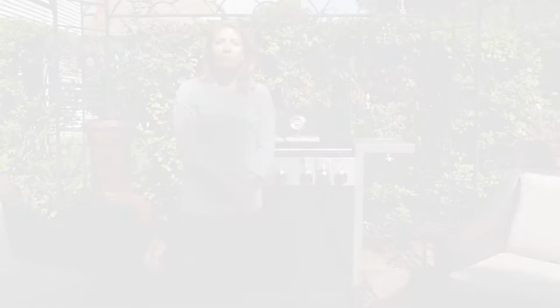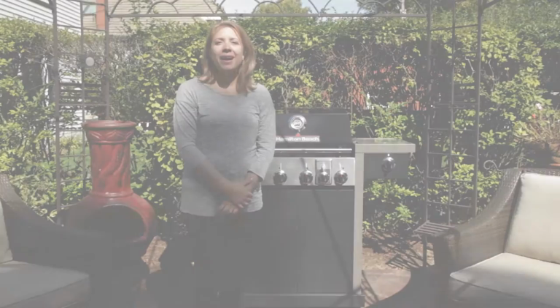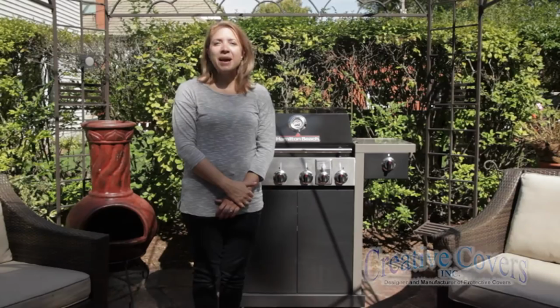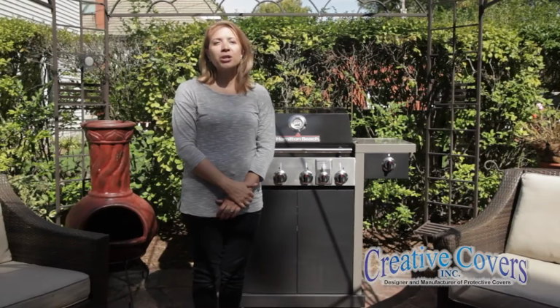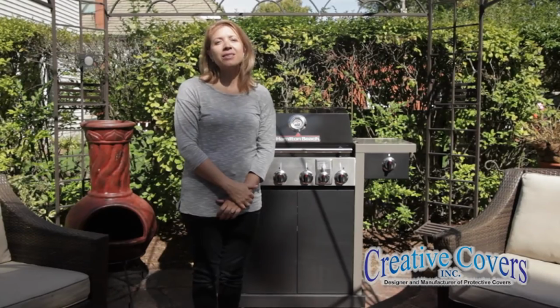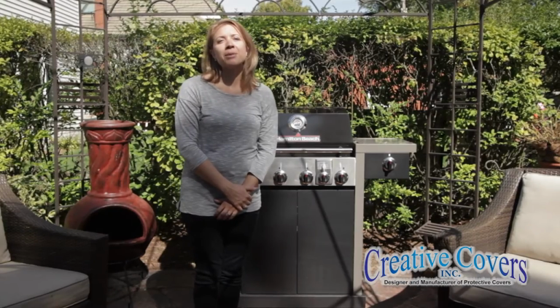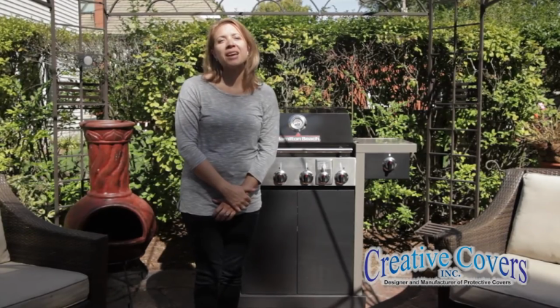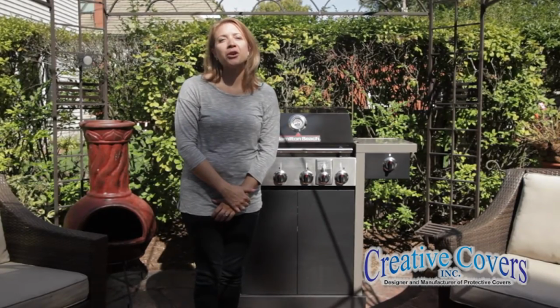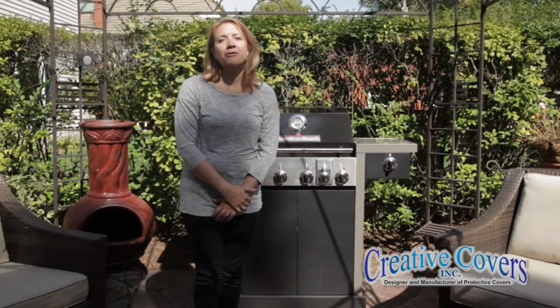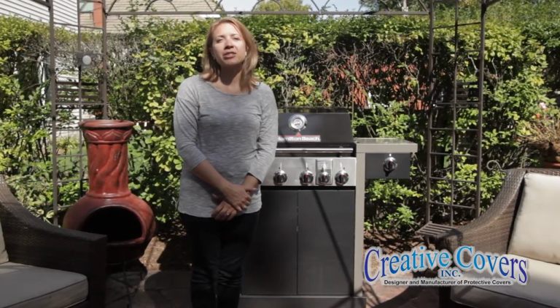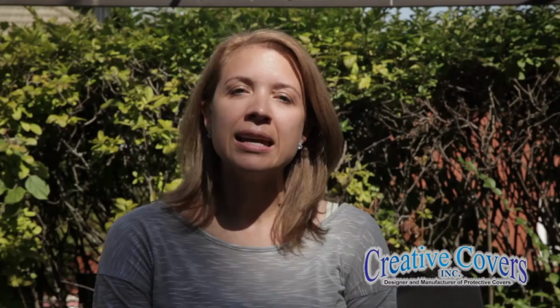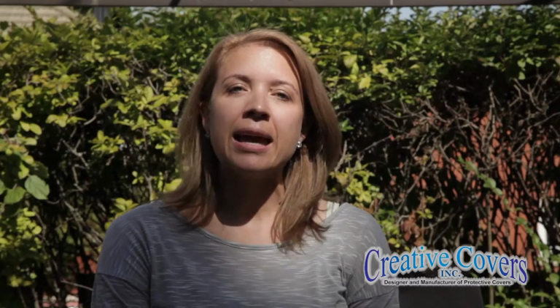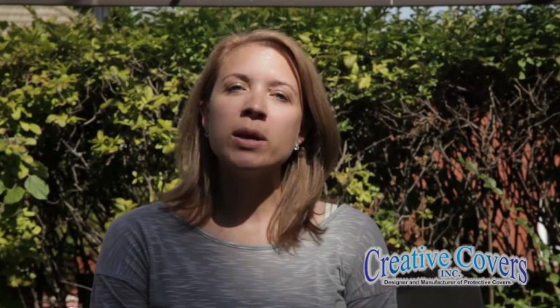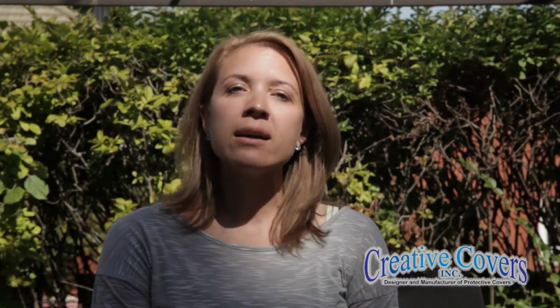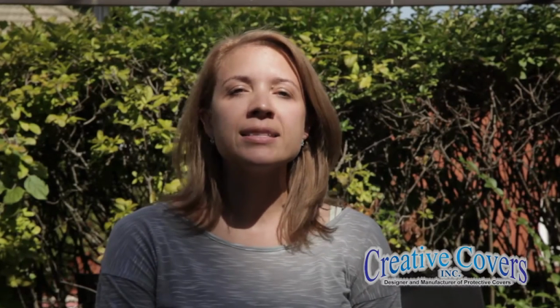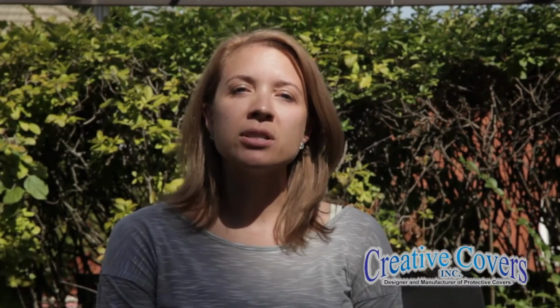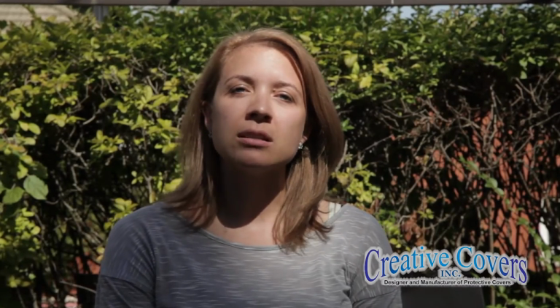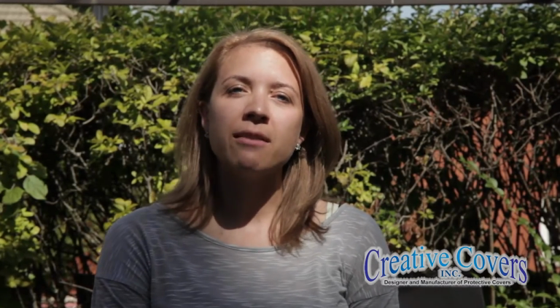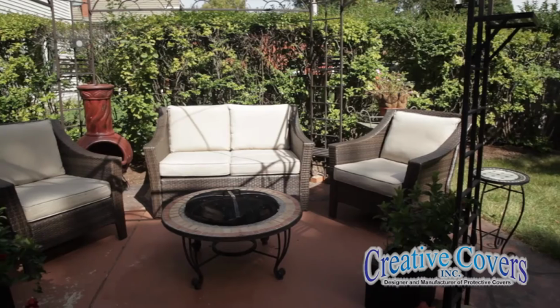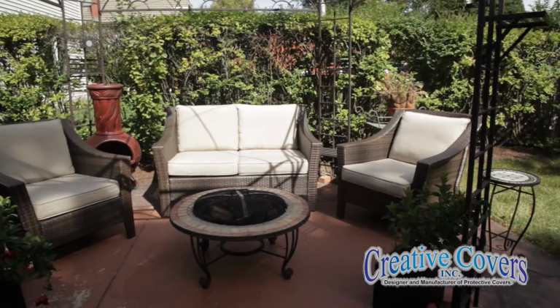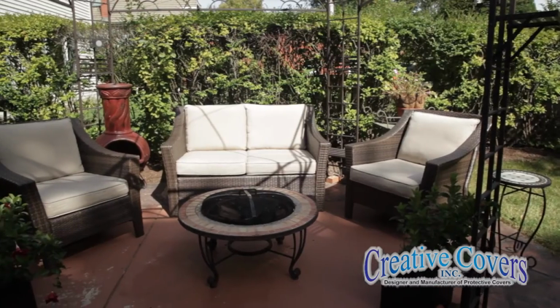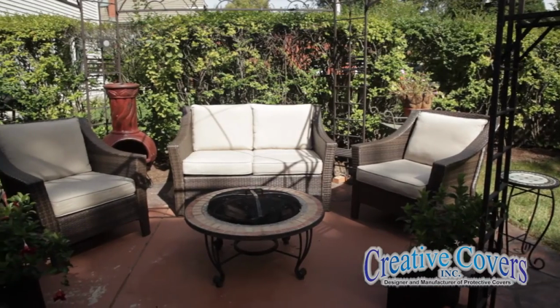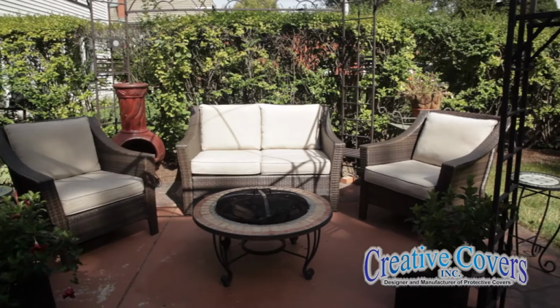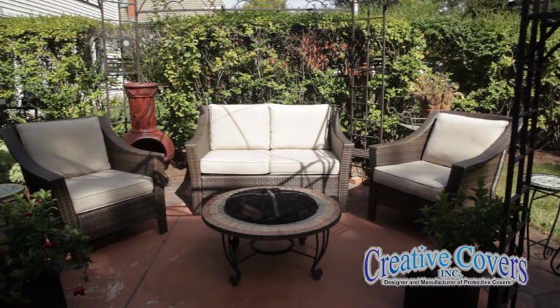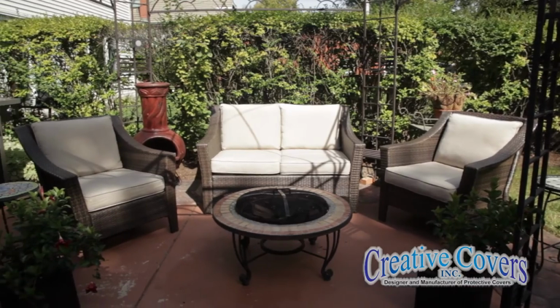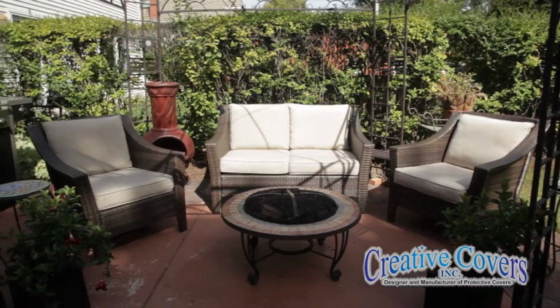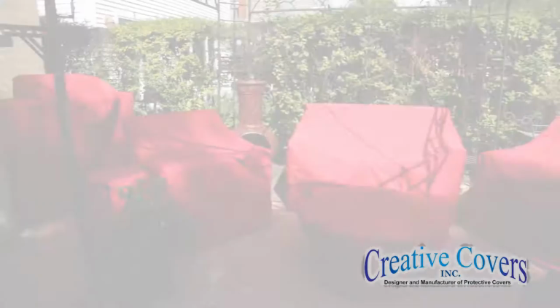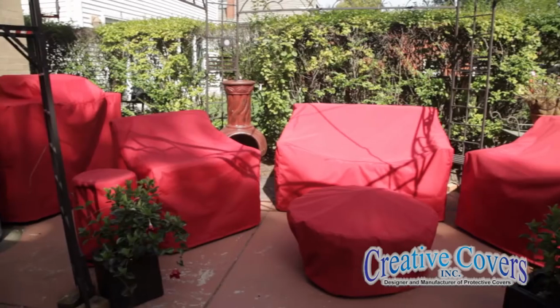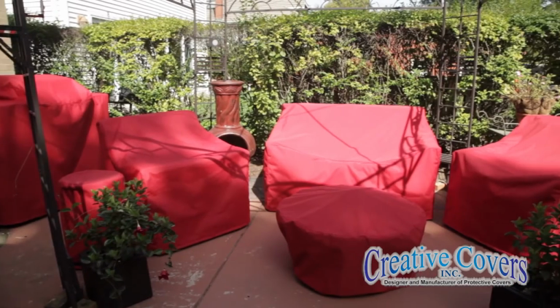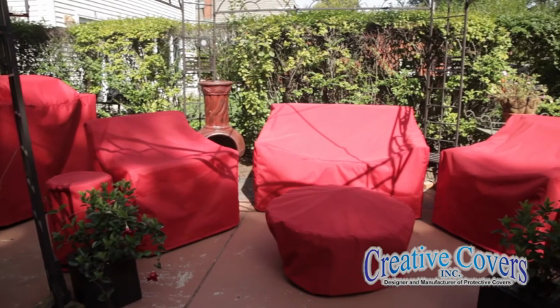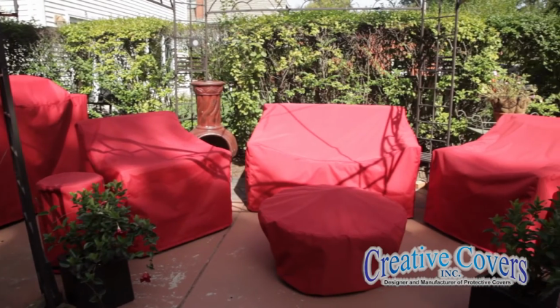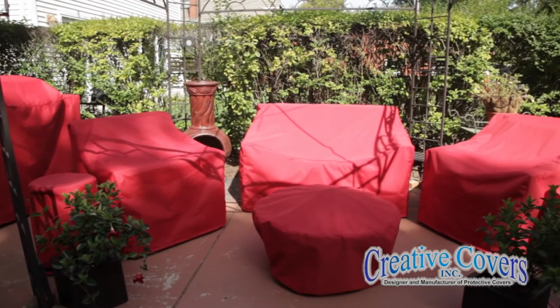Hi, I'm Bridget. I'm the designer at Creative Covers, Inc., and we make custom protective covers for all types of patio furniture, grill islands, and freestanding grills.